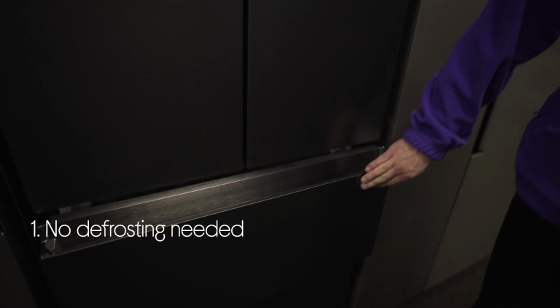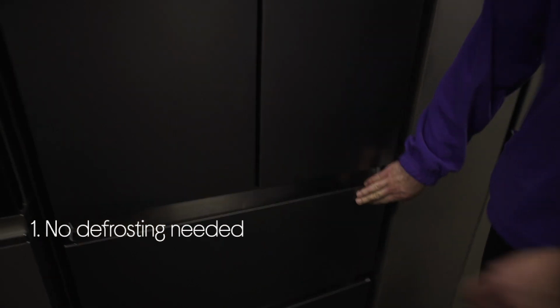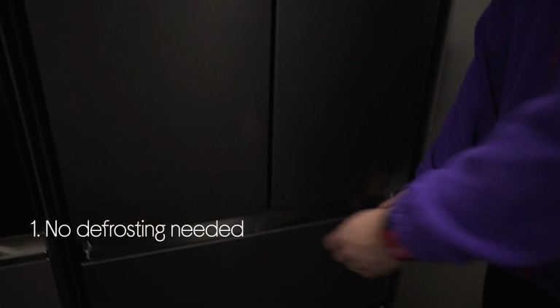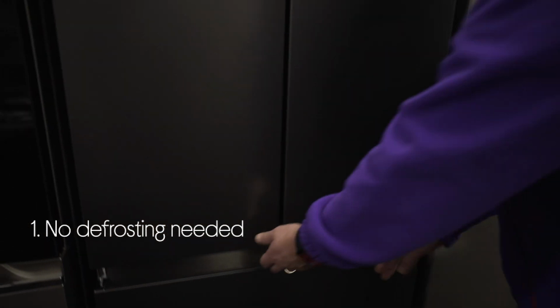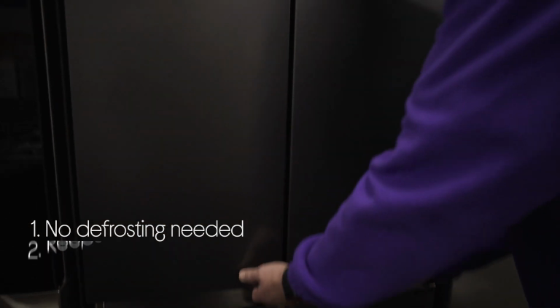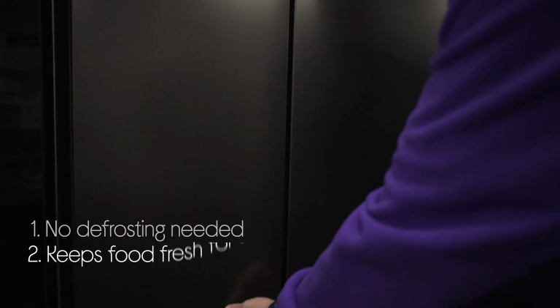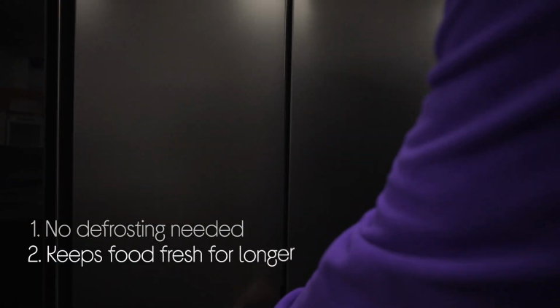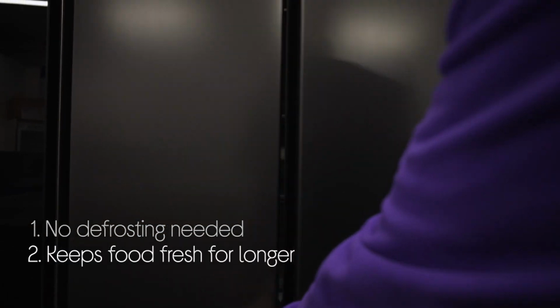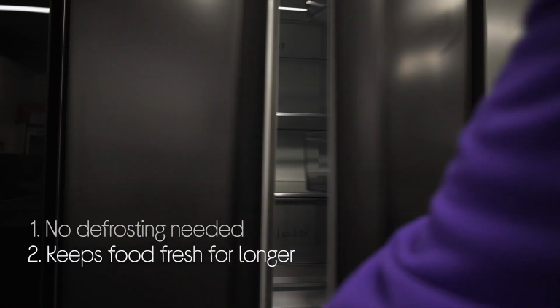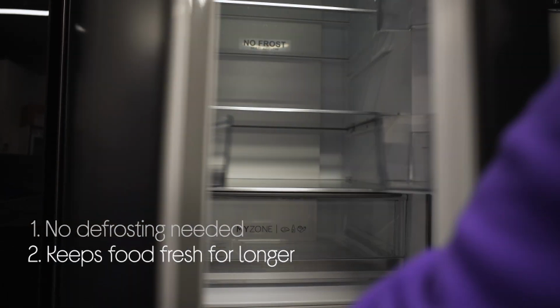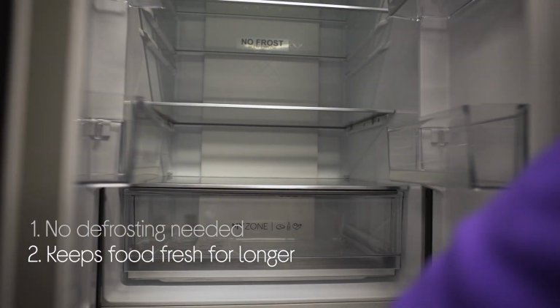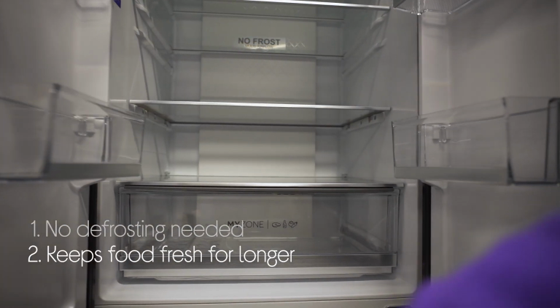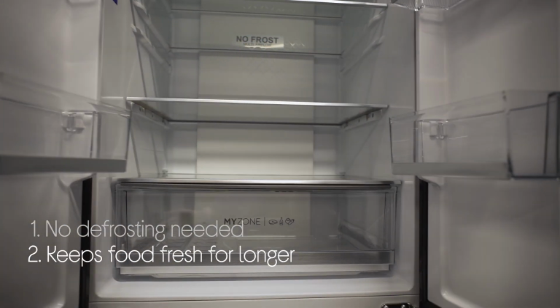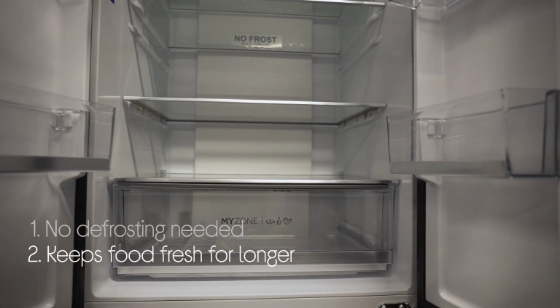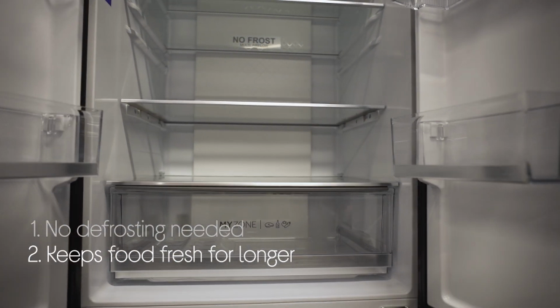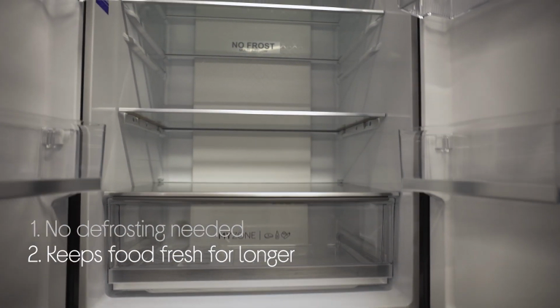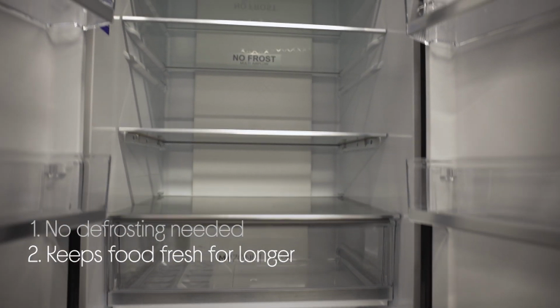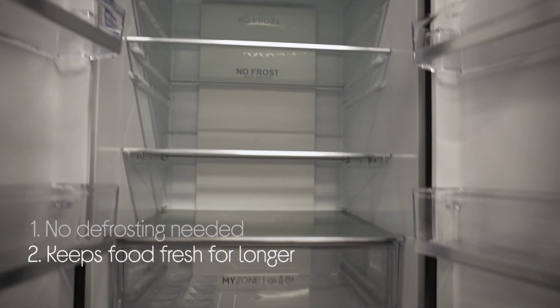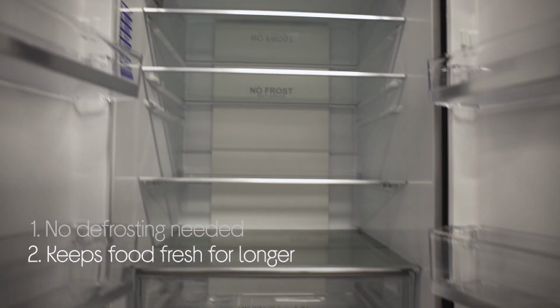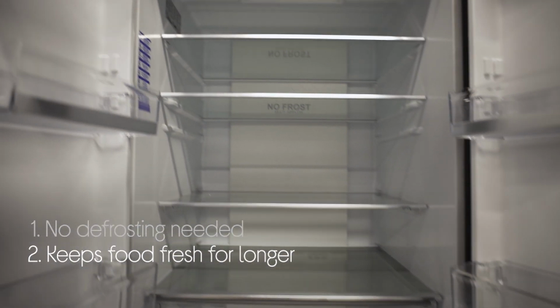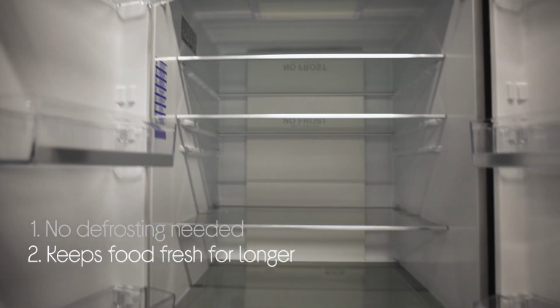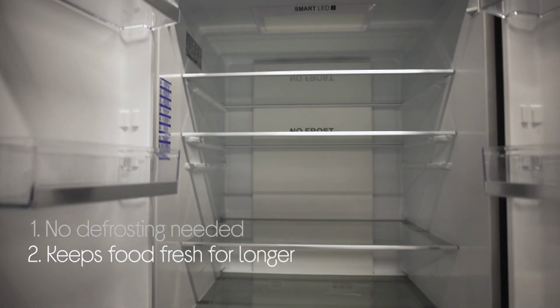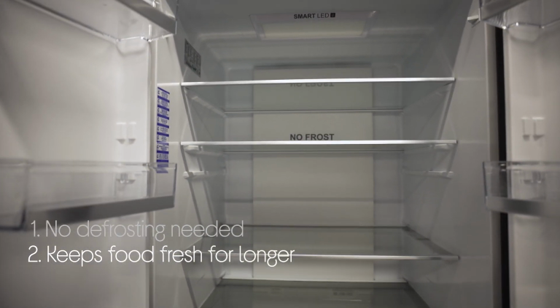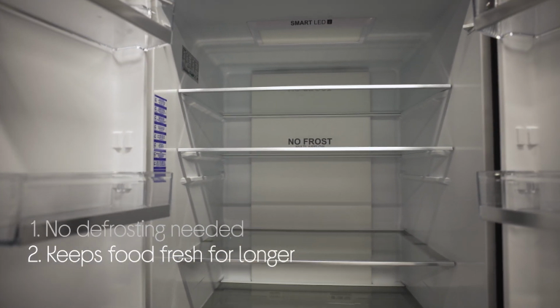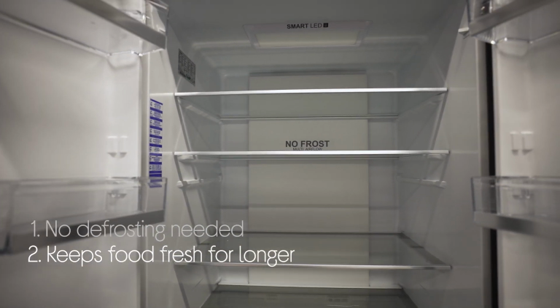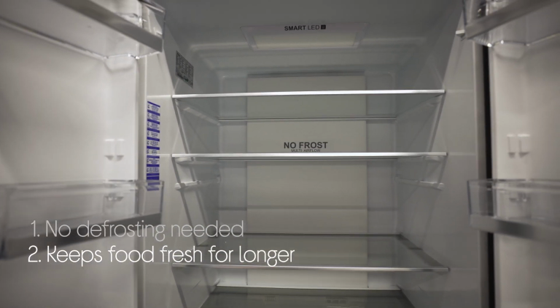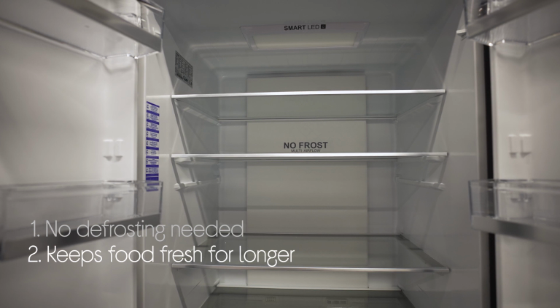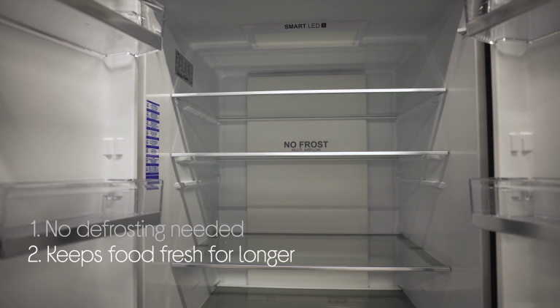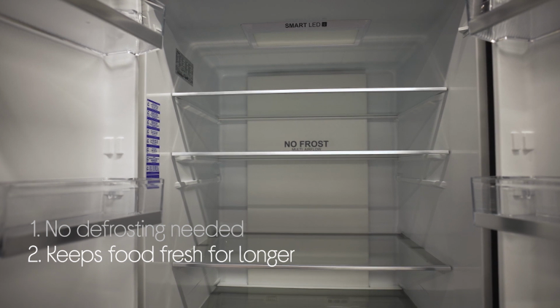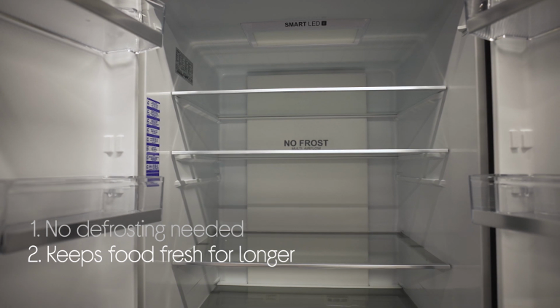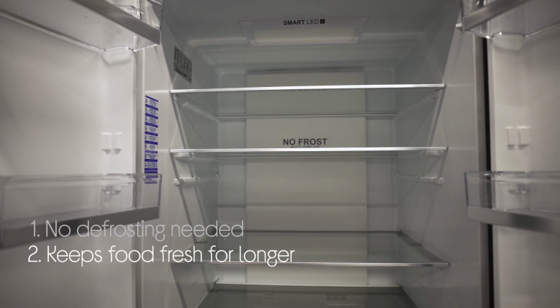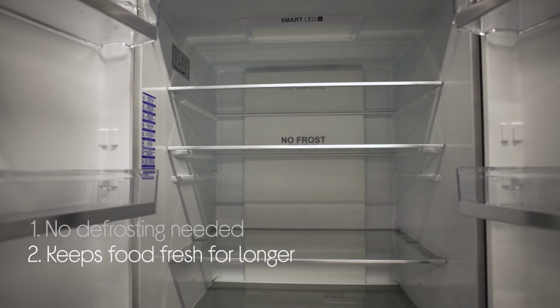It keeps your food fresh and tasty for longer, so you get more time to enjoy it and you throw less away.